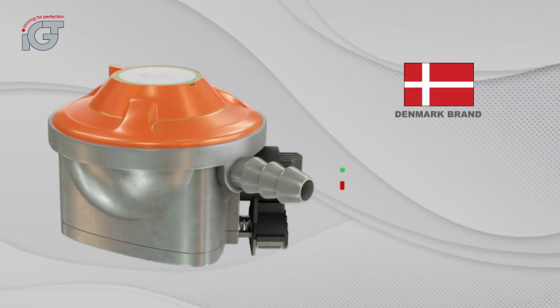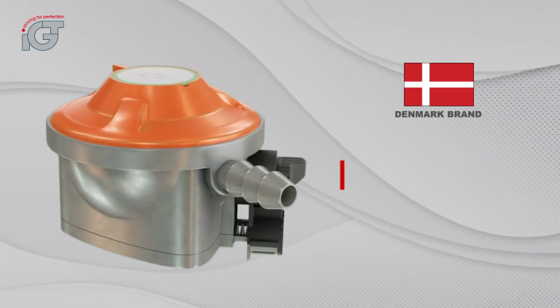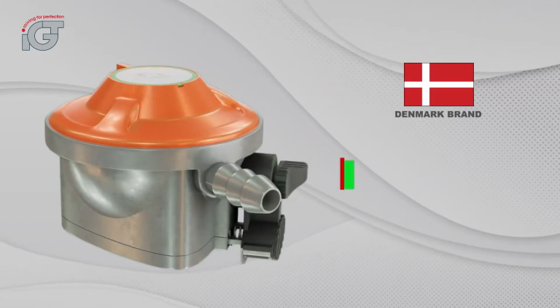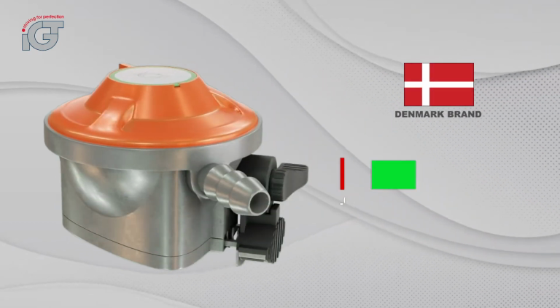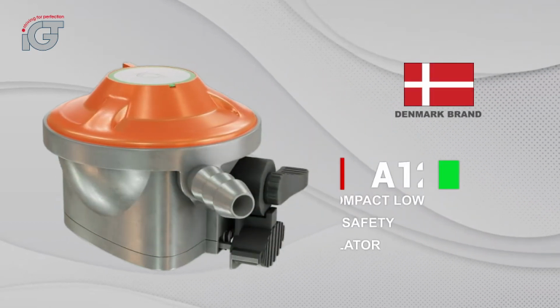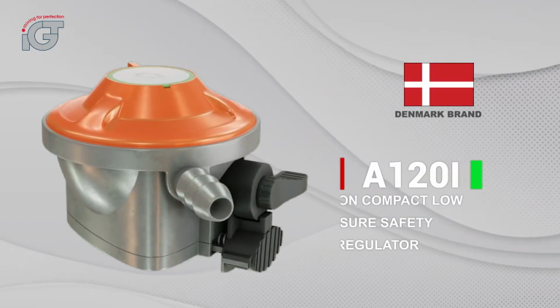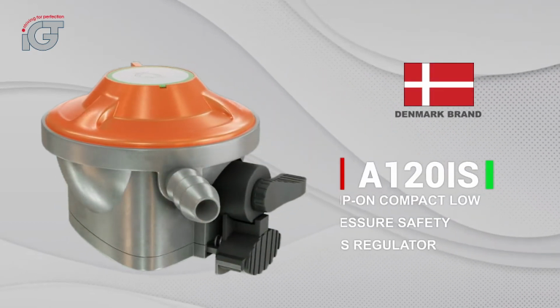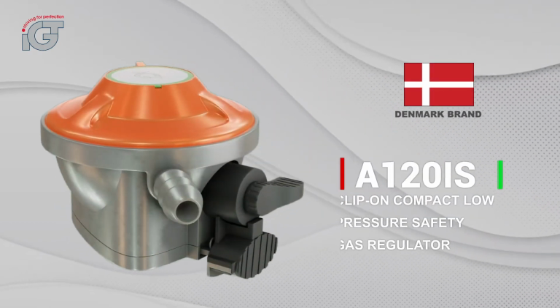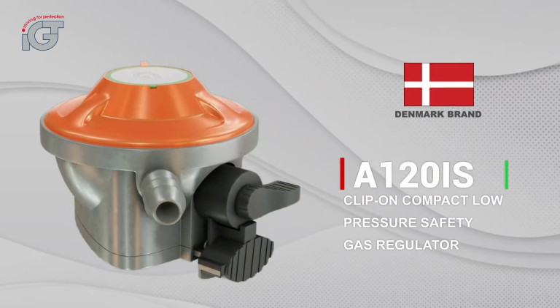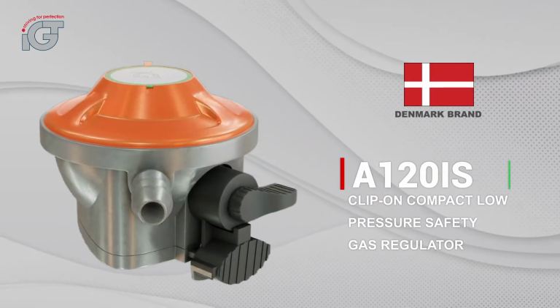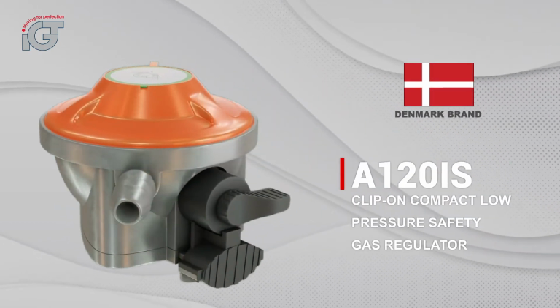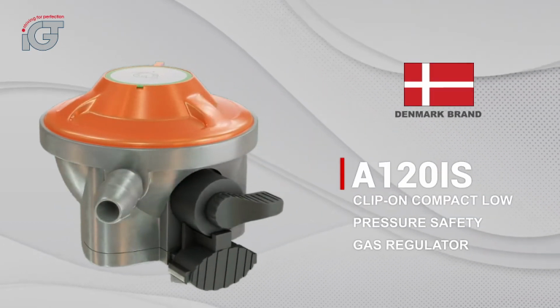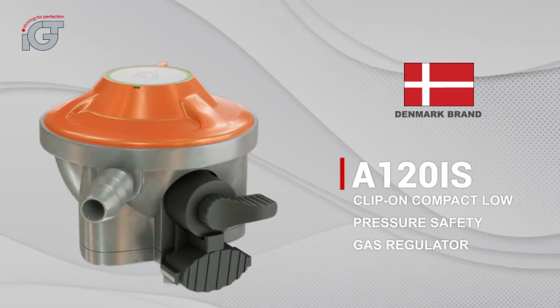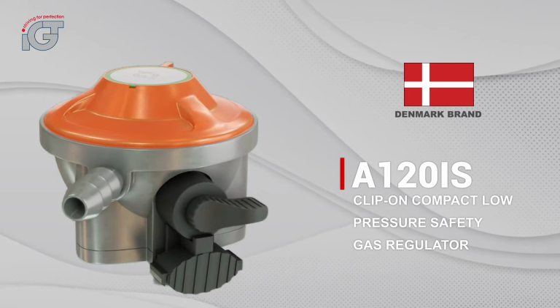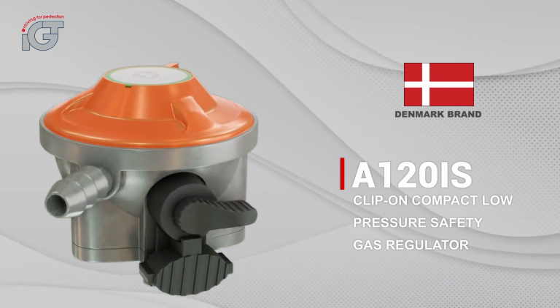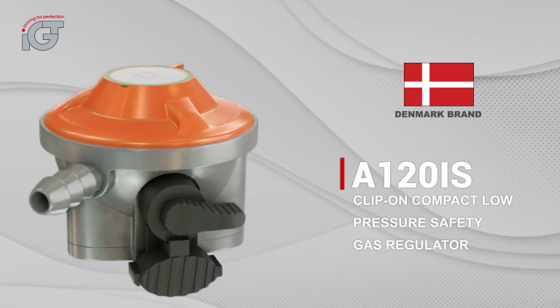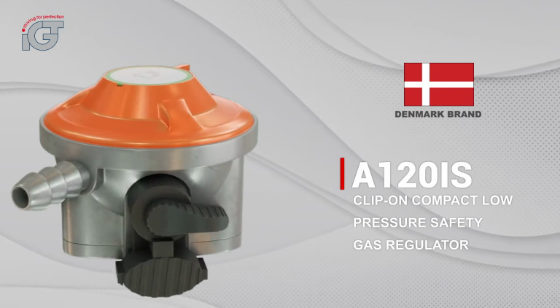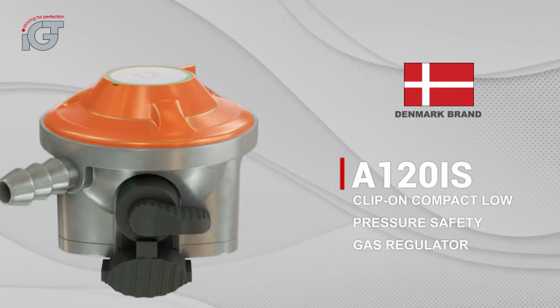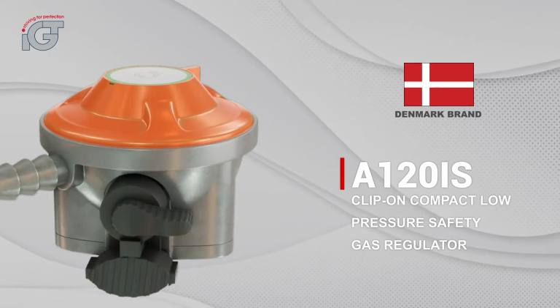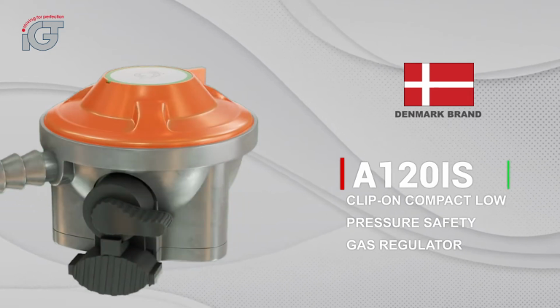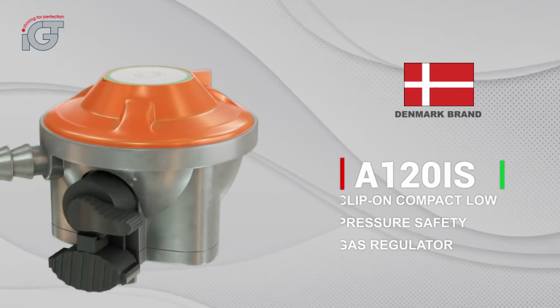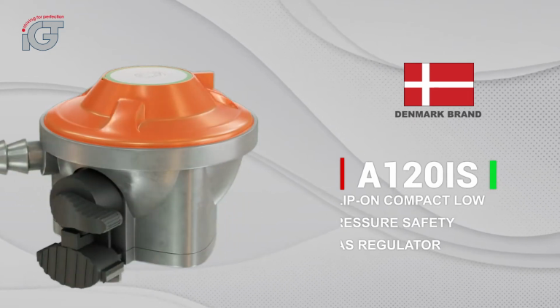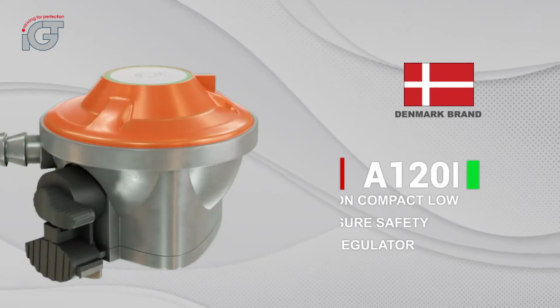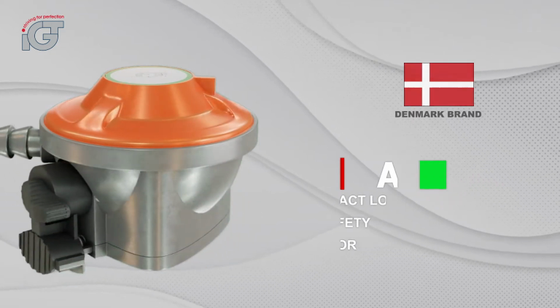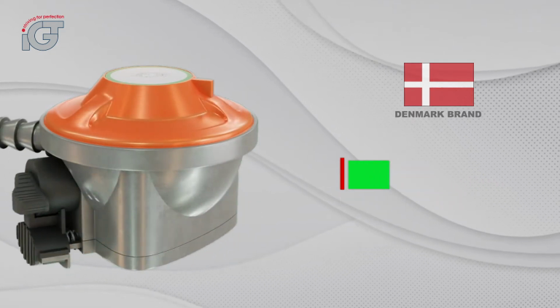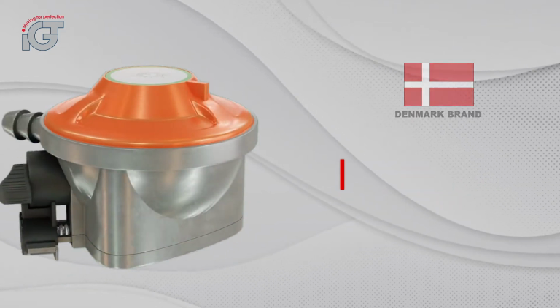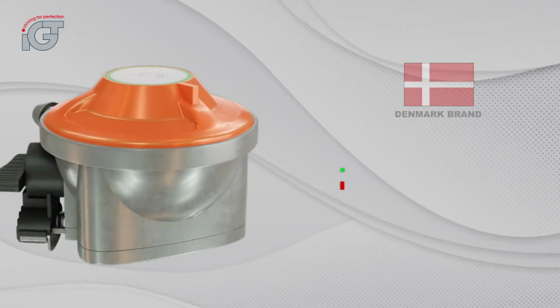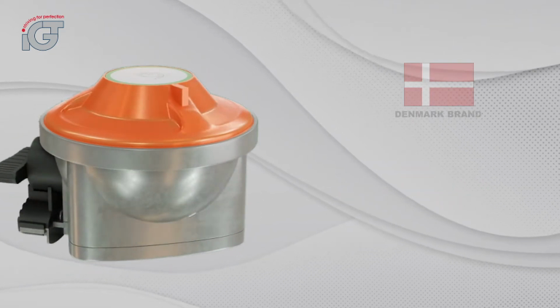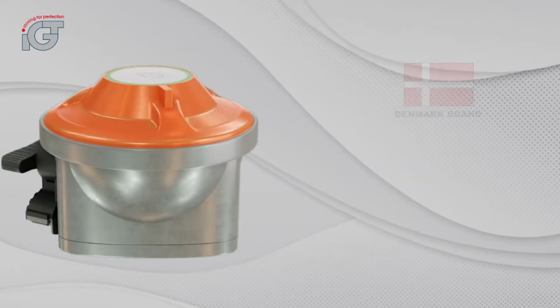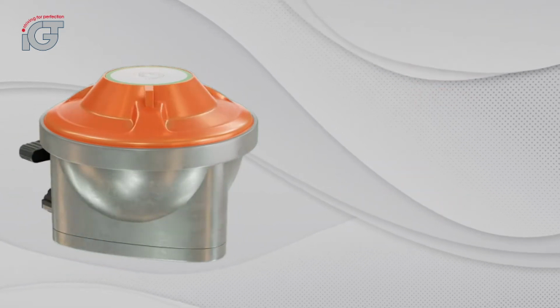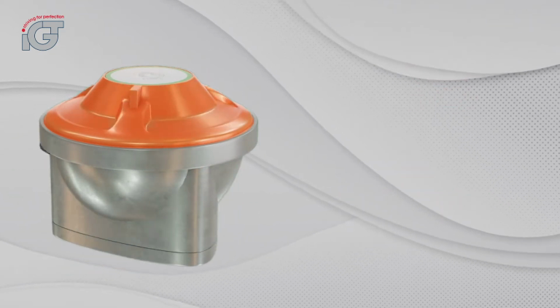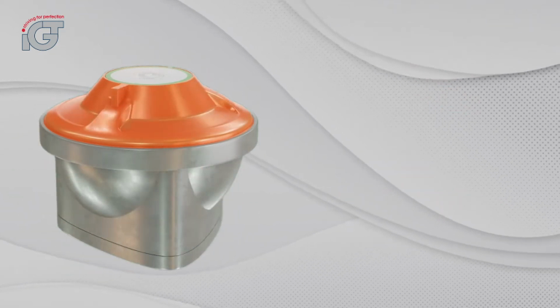This regulator is by the Danish brand IJT, which is manufactured according to European standards.